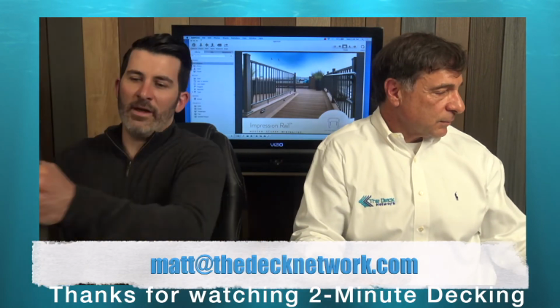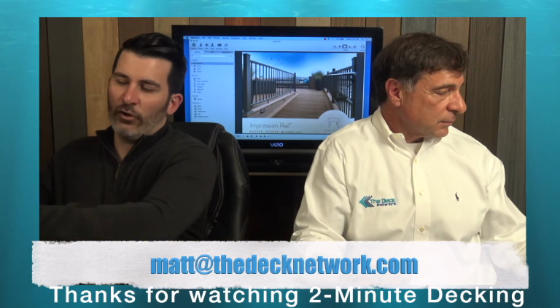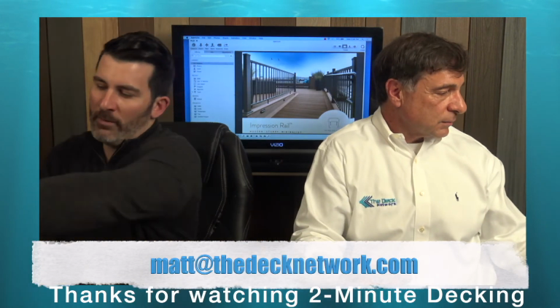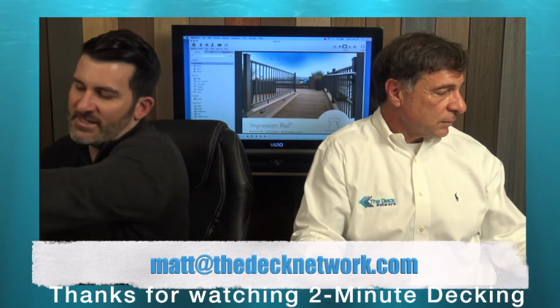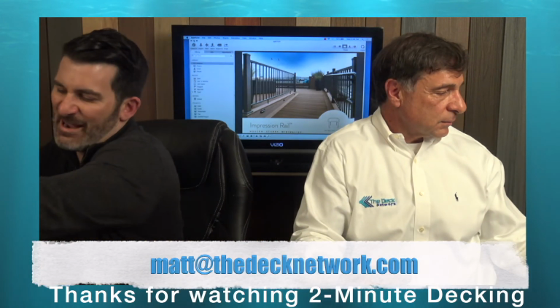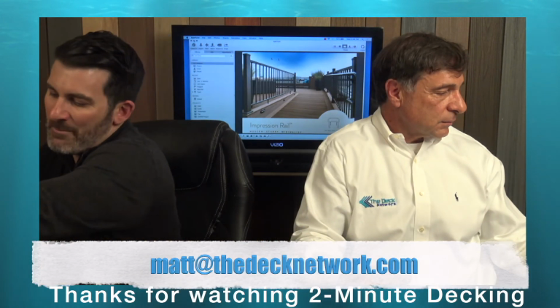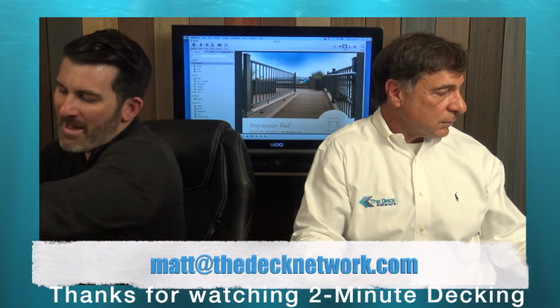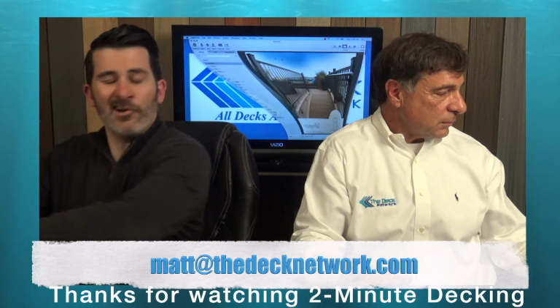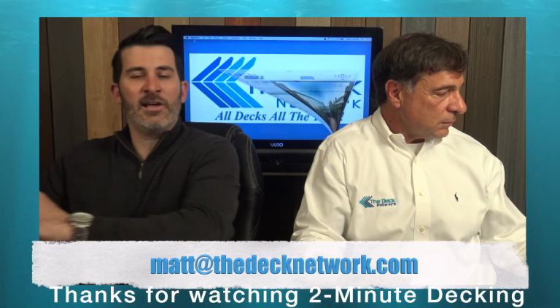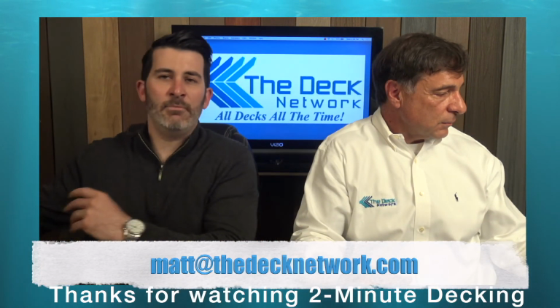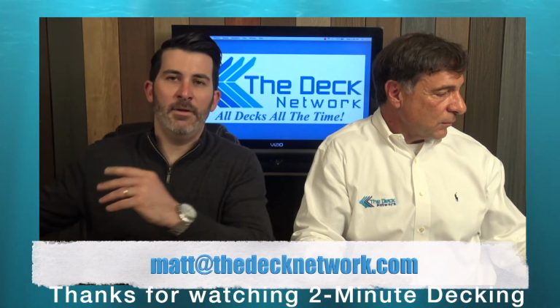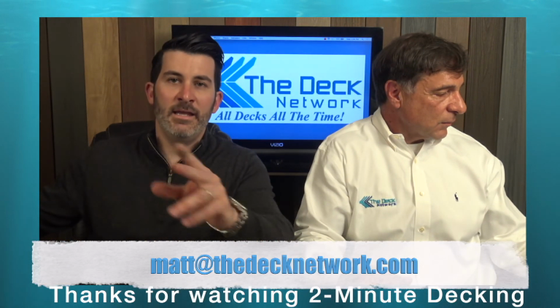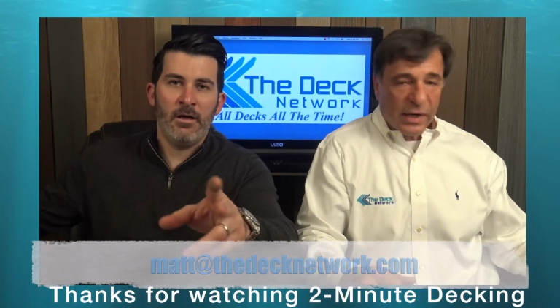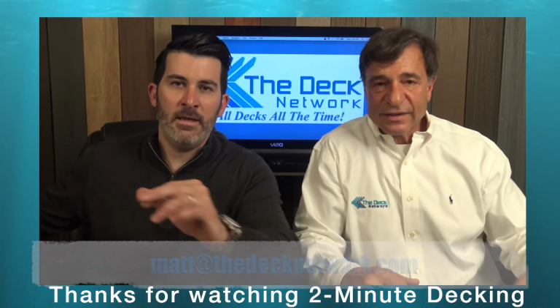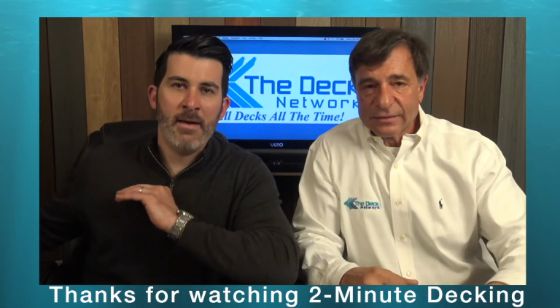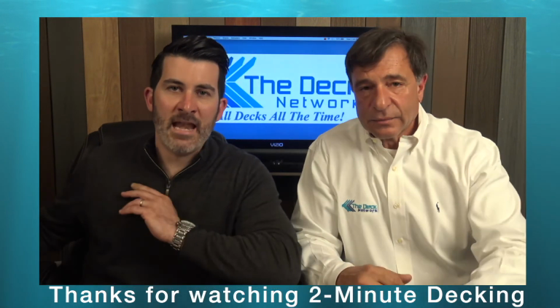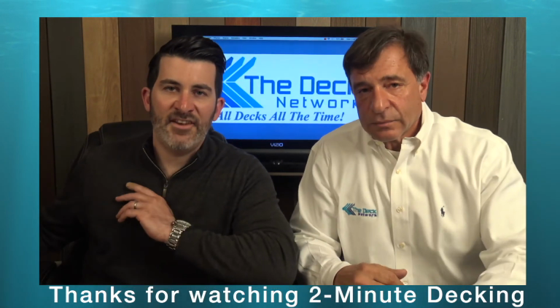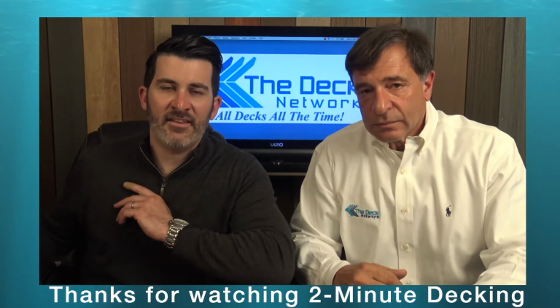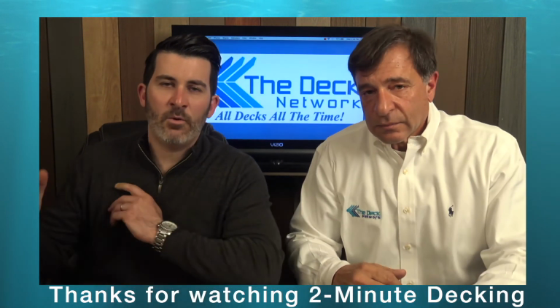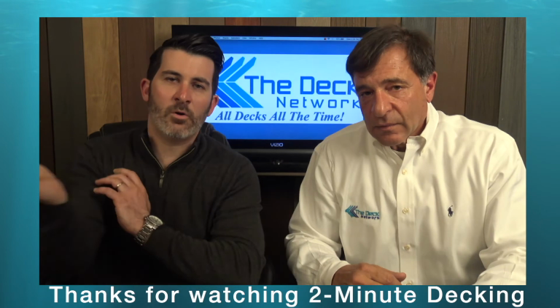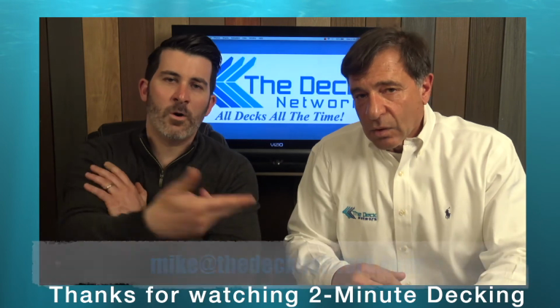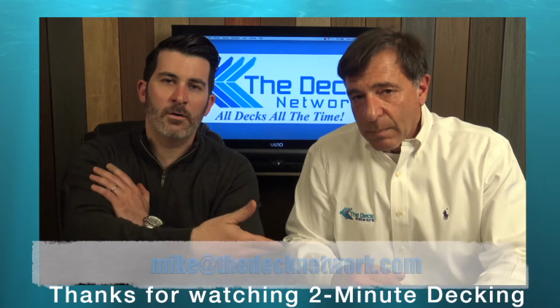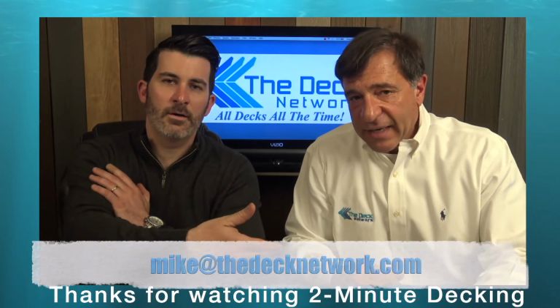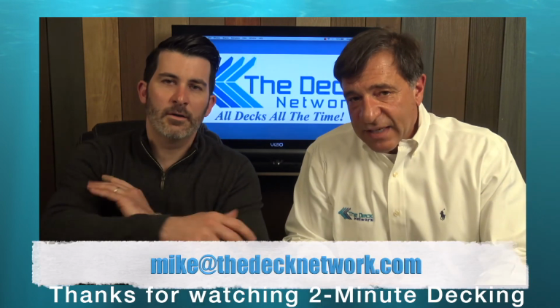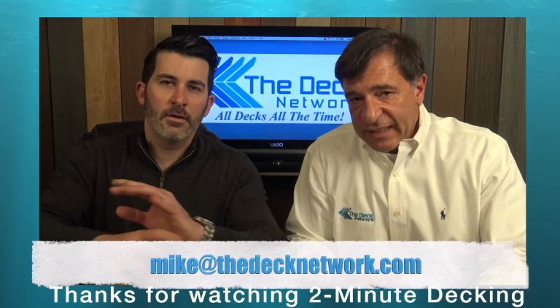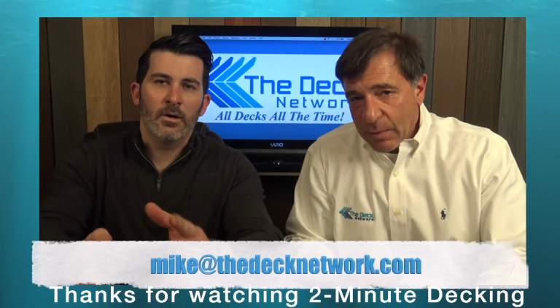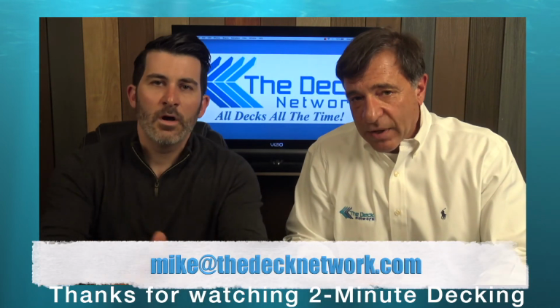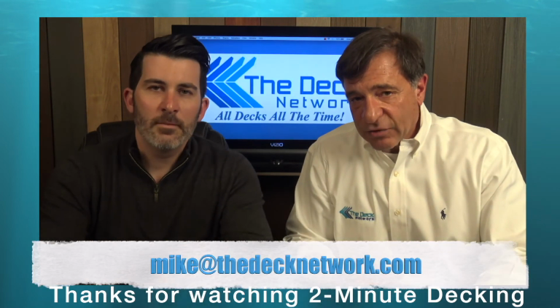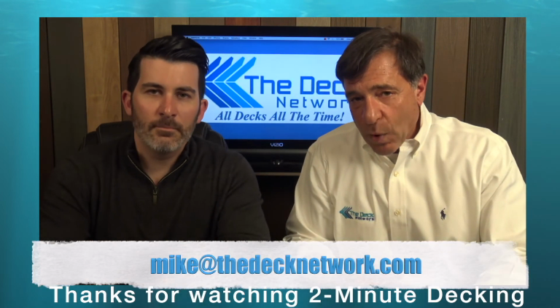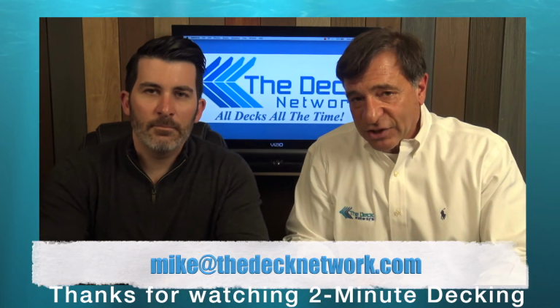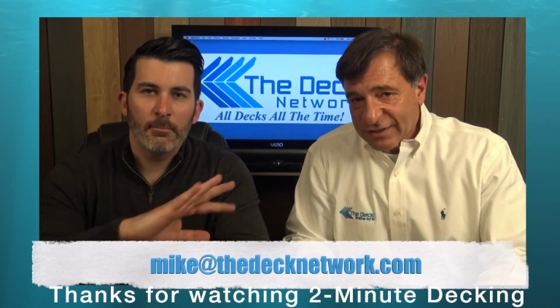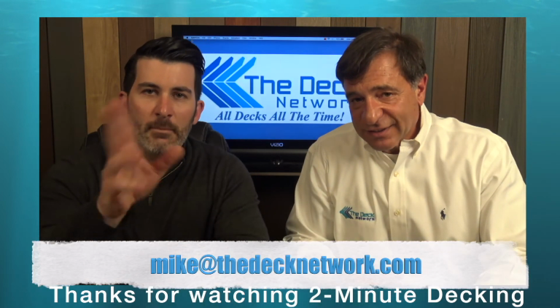That's it for the show — two minutes and we met our time limit. Email me at Matt at the Deck Network, or Mike at the Deck Network. Thanks for watching, bye!